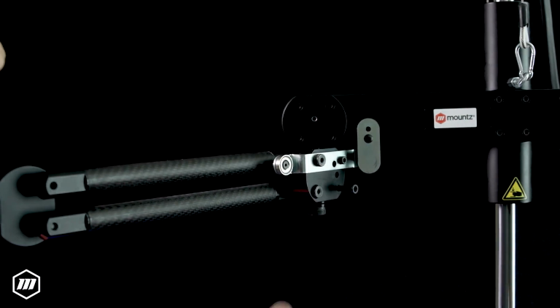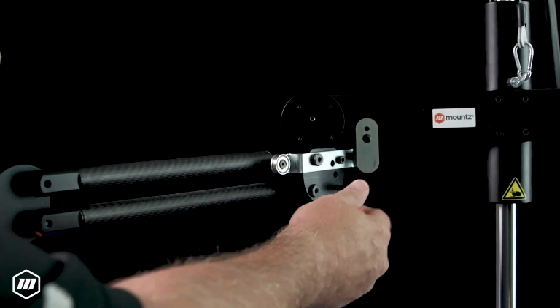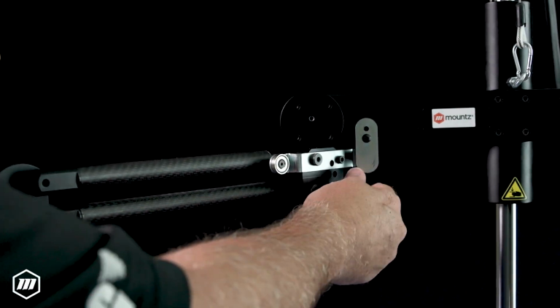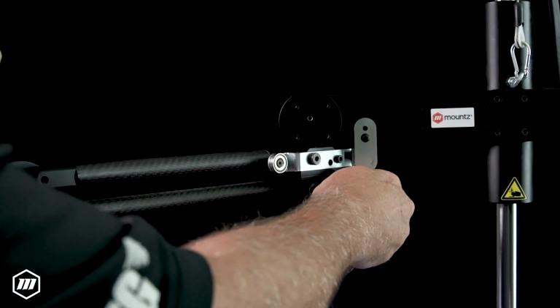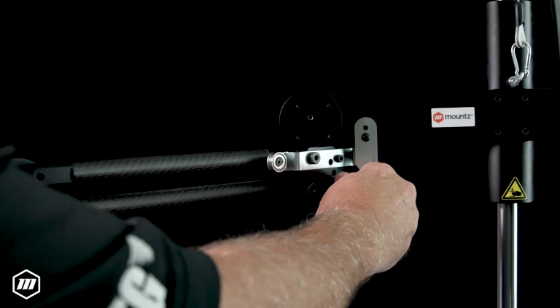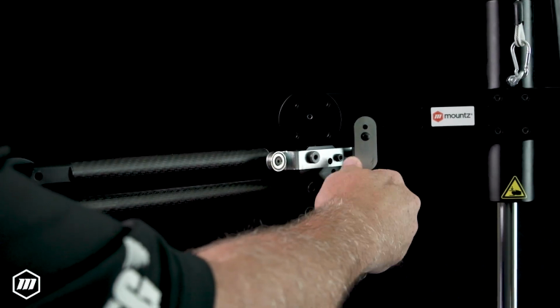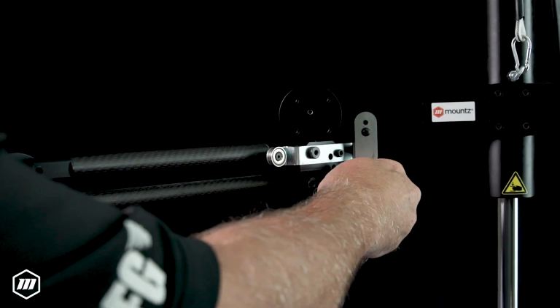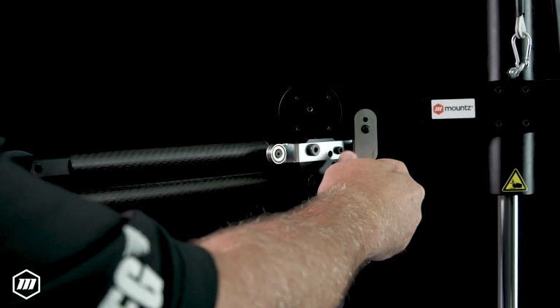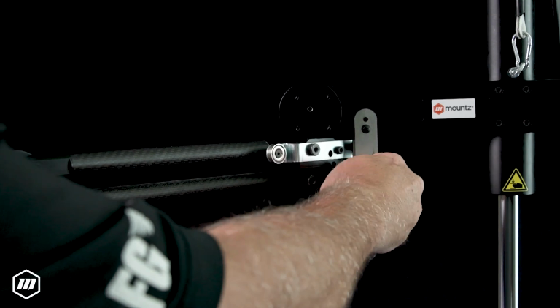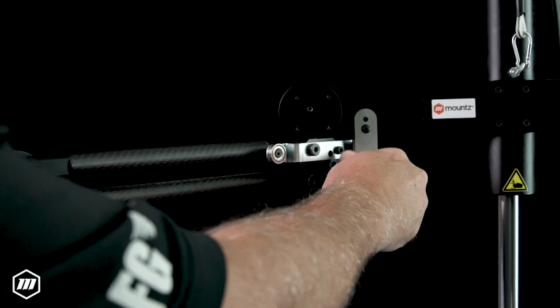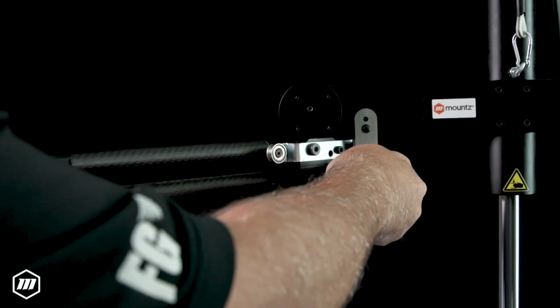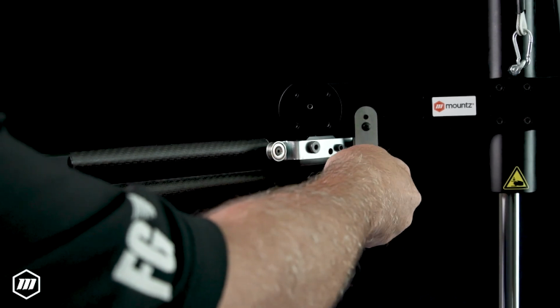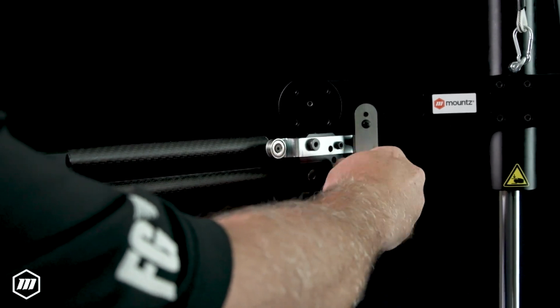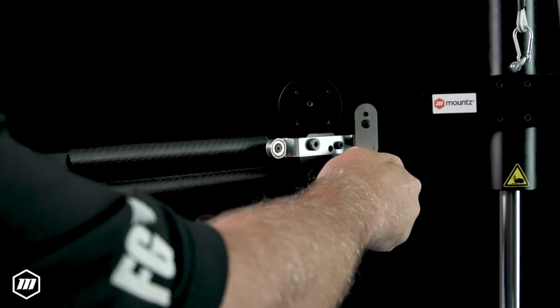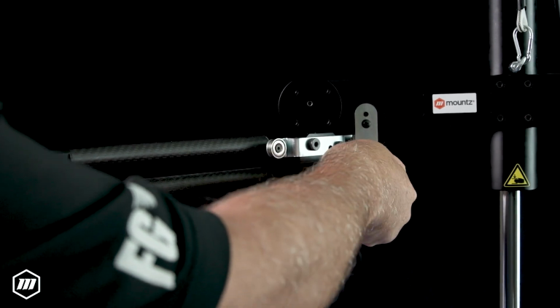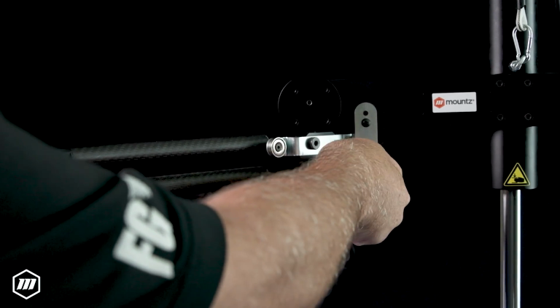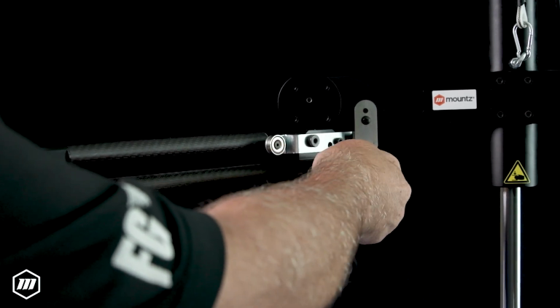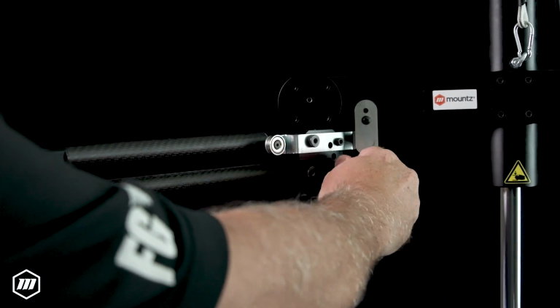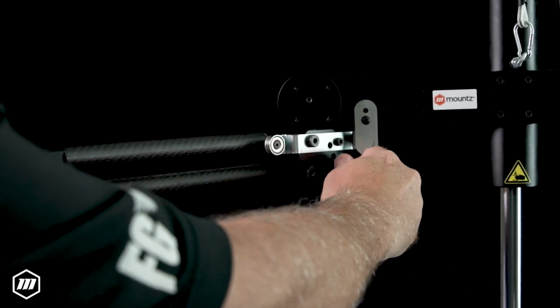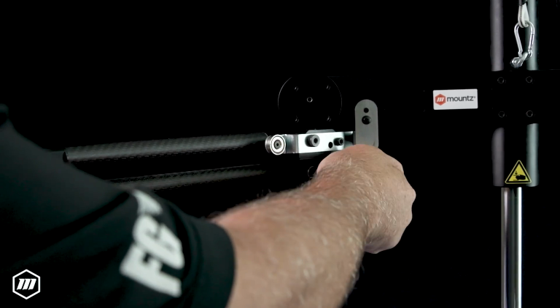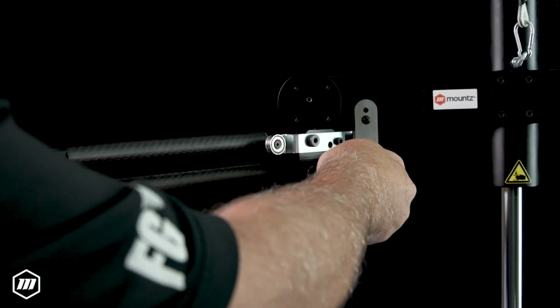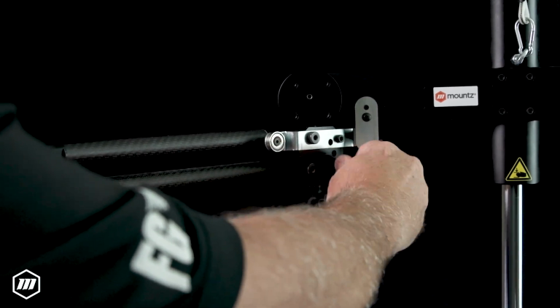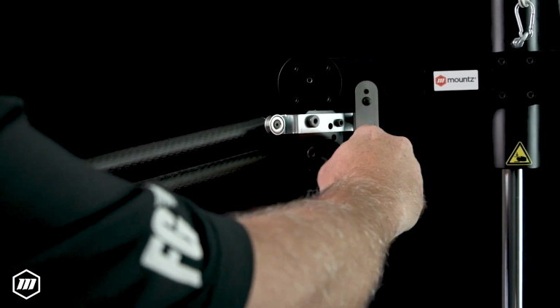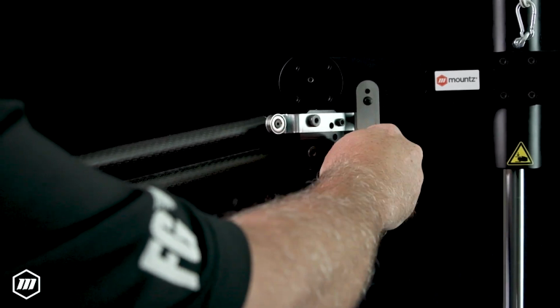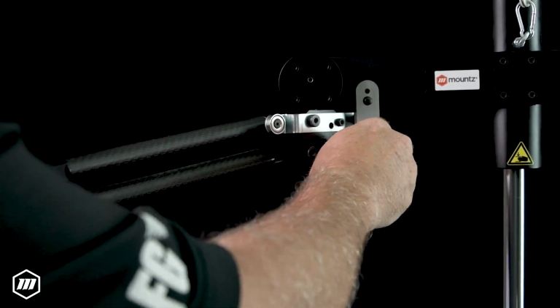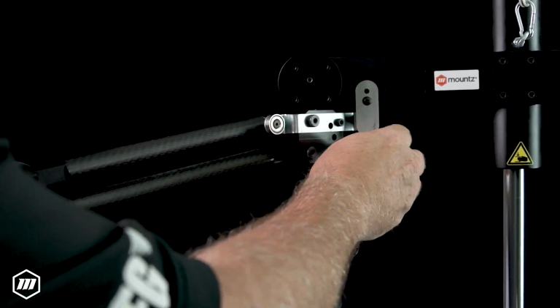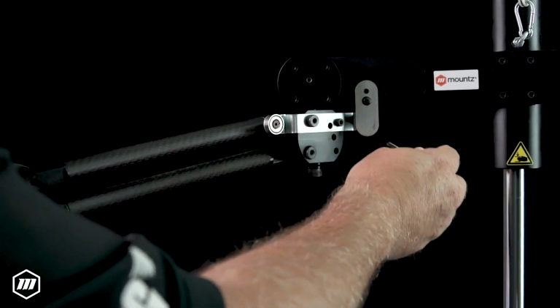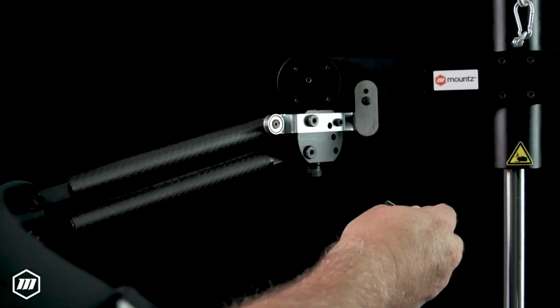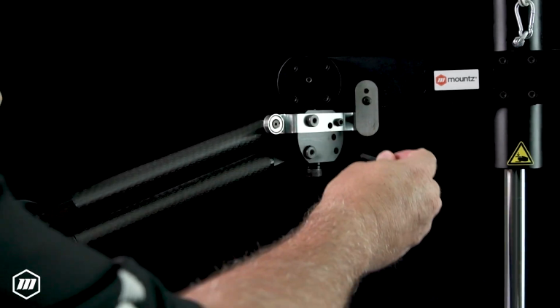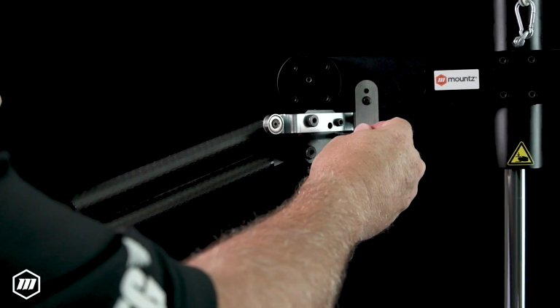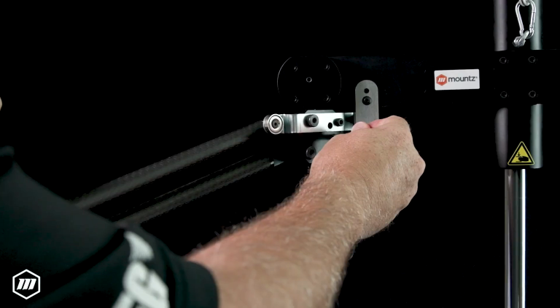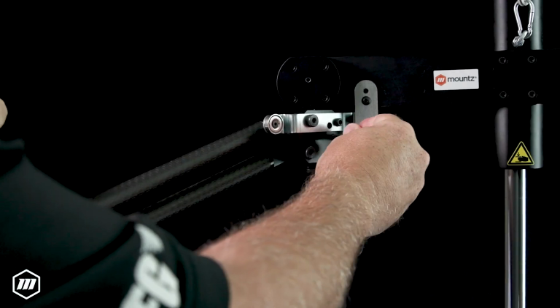With the ability to bend like an elbow, articulating torque arms can be used in various positions and angles, making them suitable for a wide range of applications.